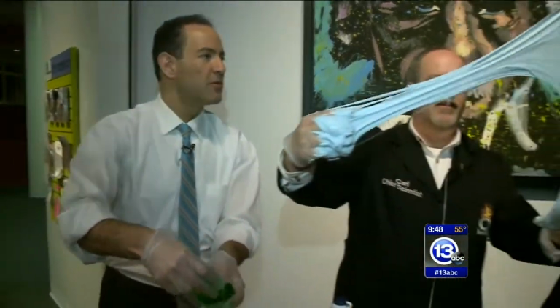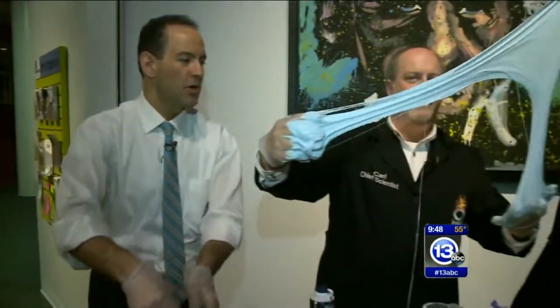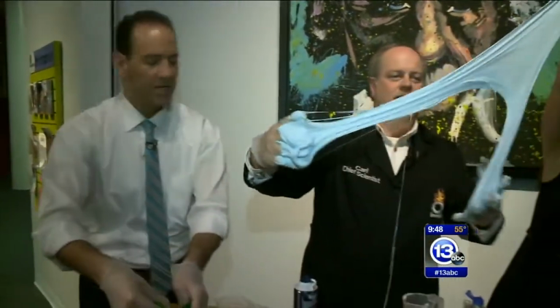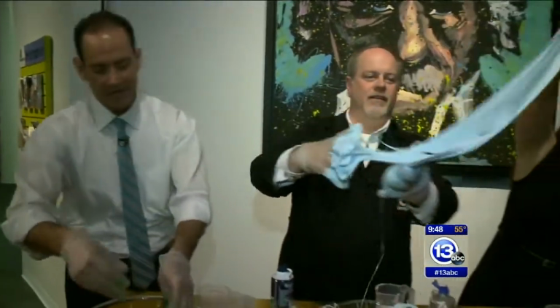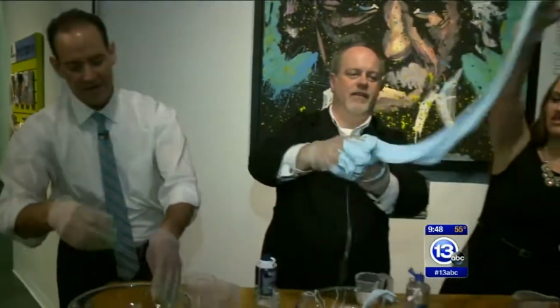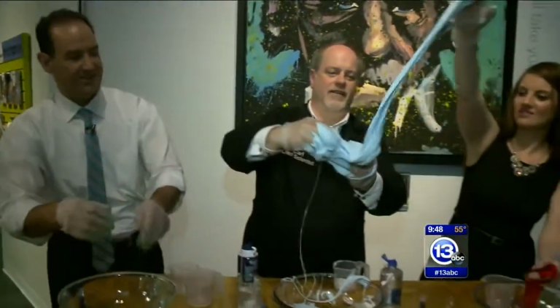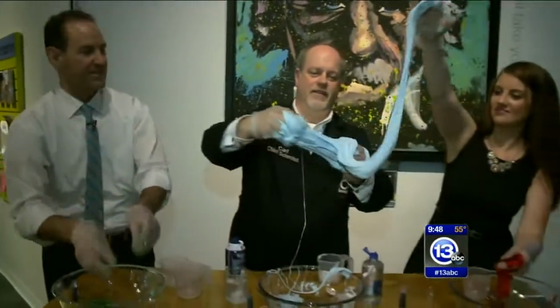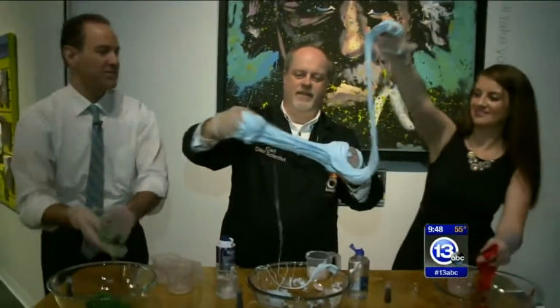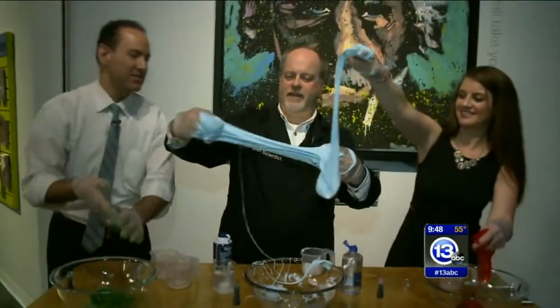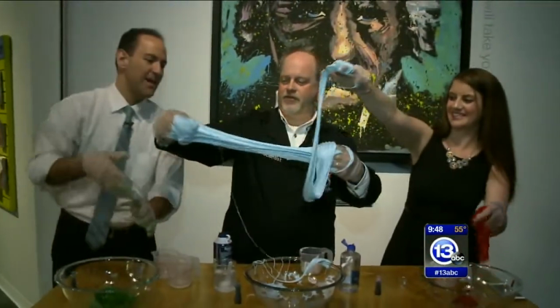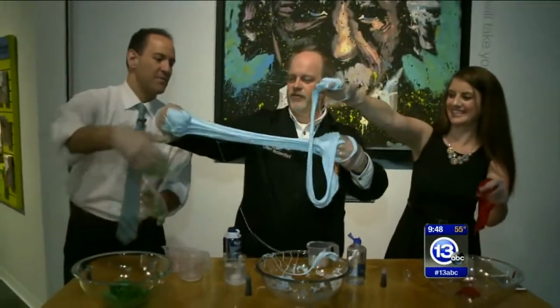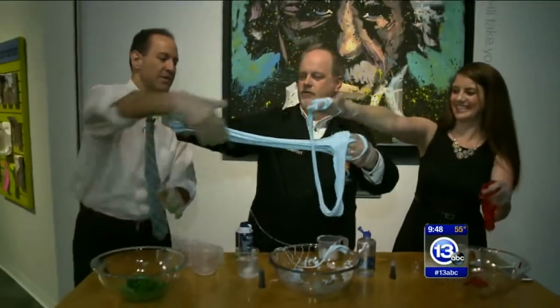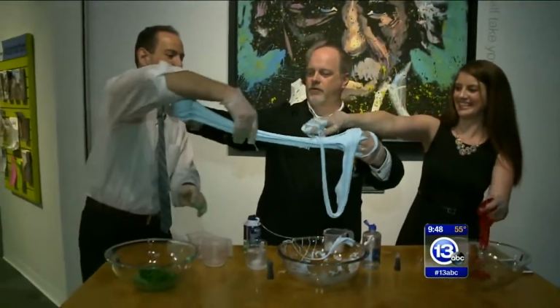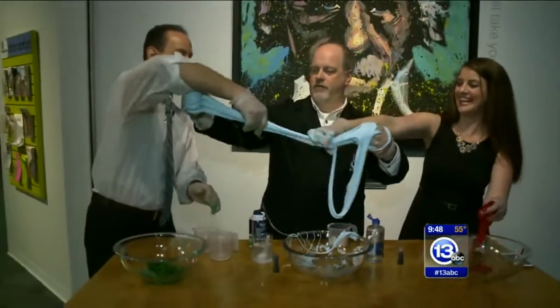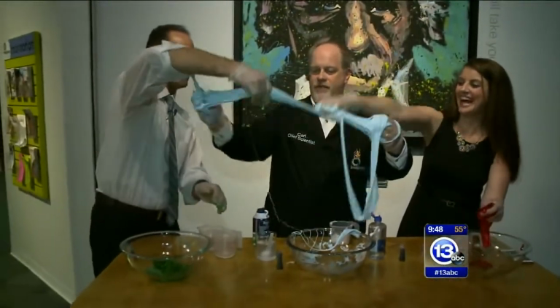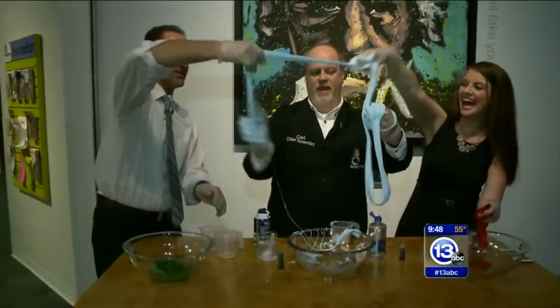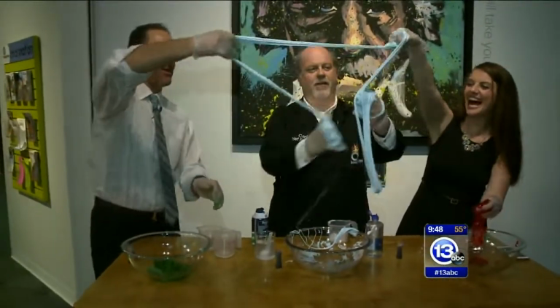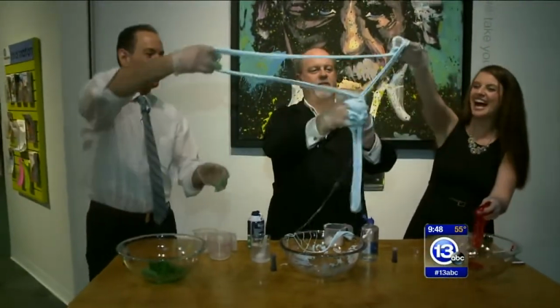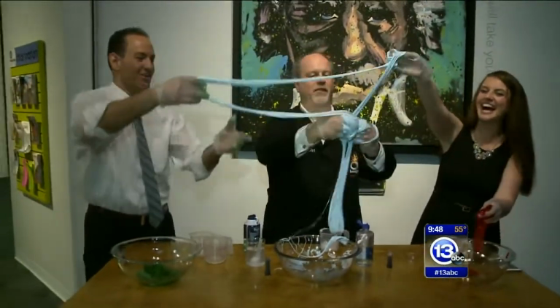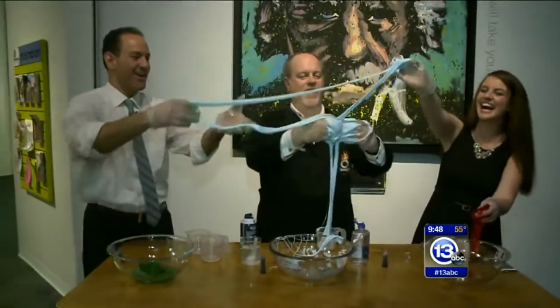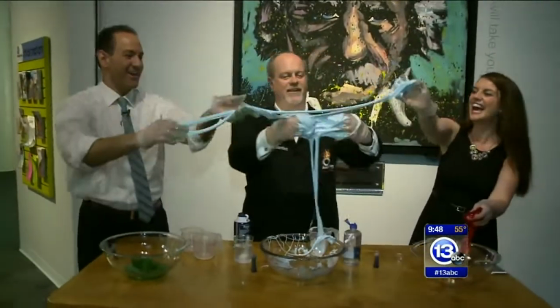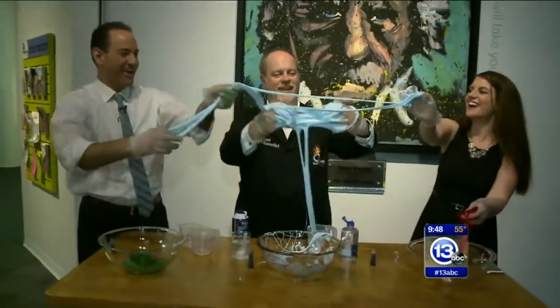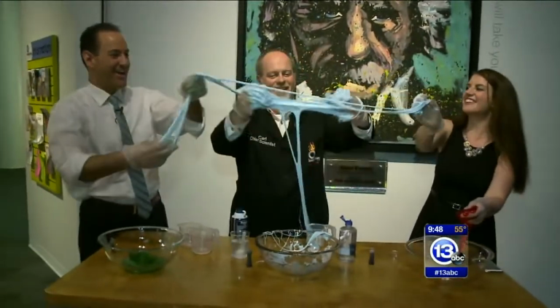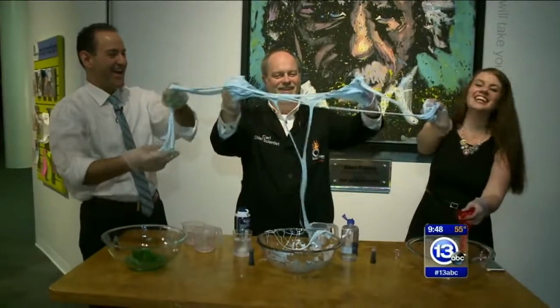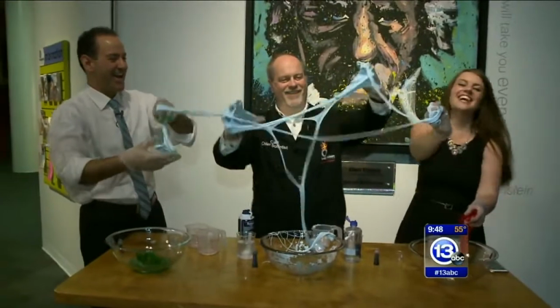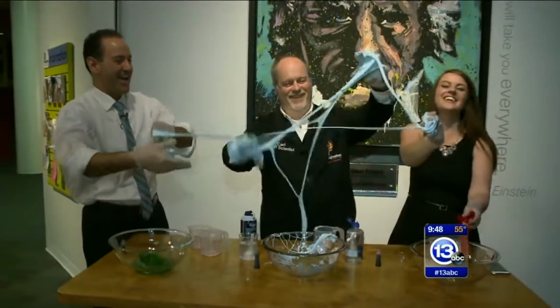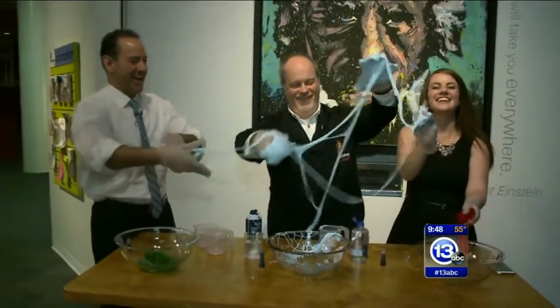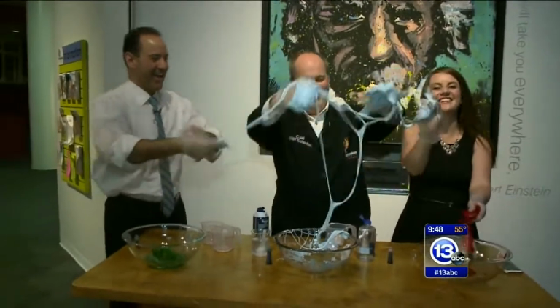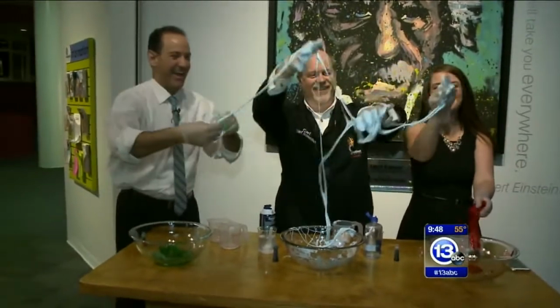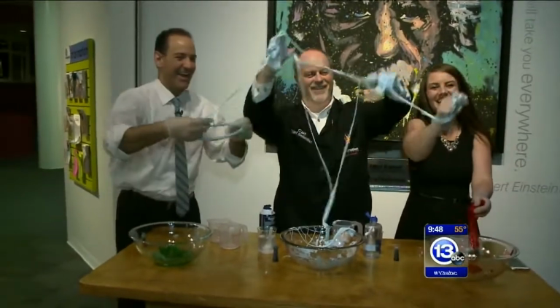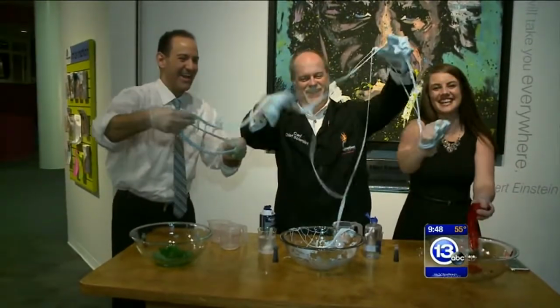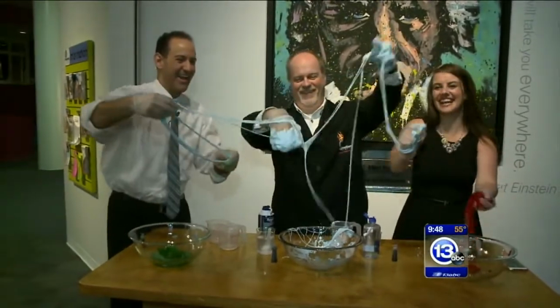We're all going to get our hands in this — it's a taffy-pulling contest. Feel that one. Well, that's how you imagine it.